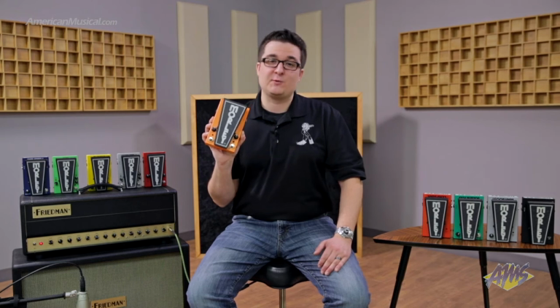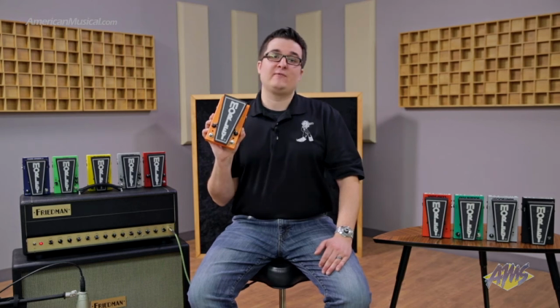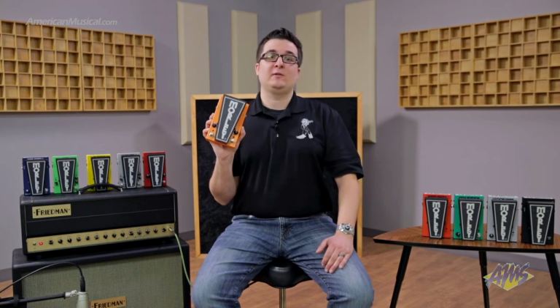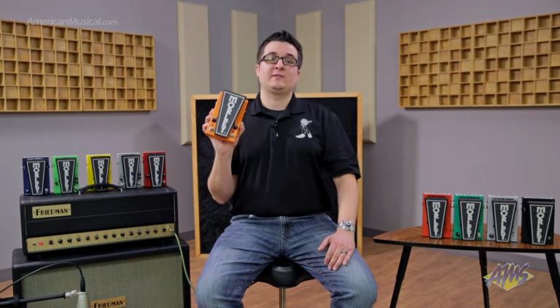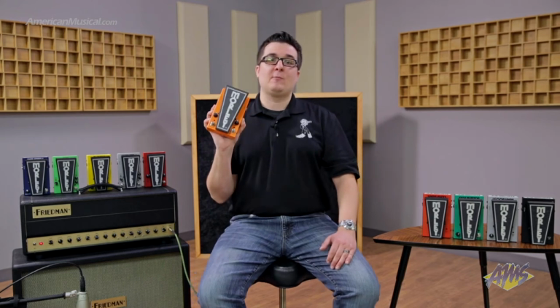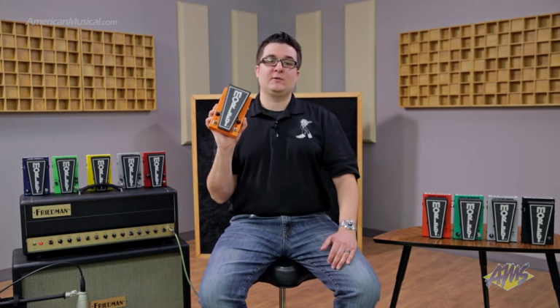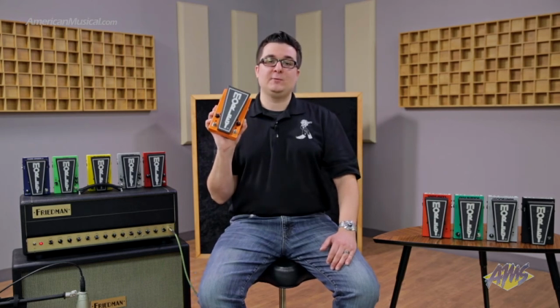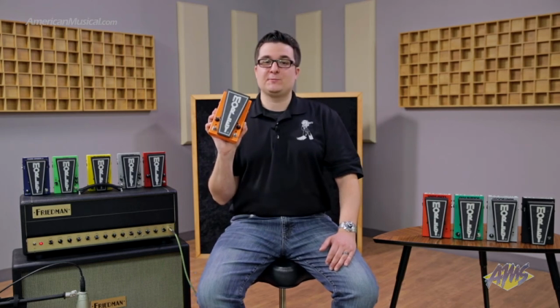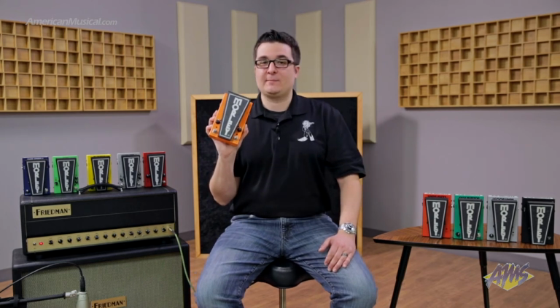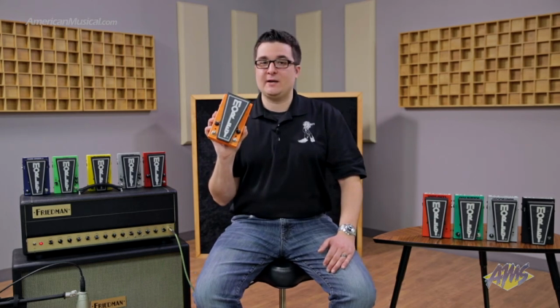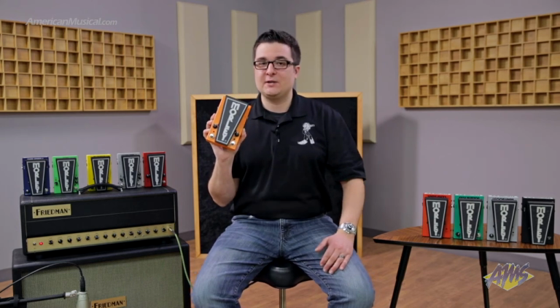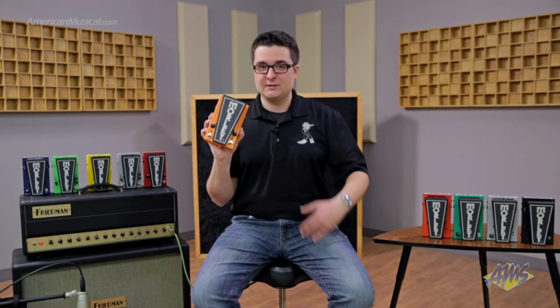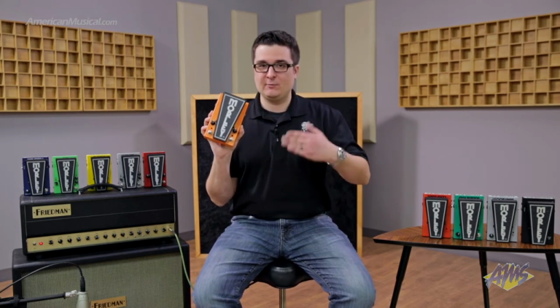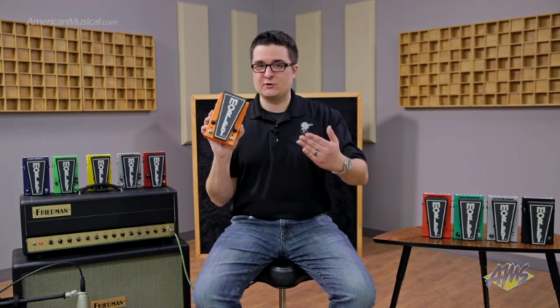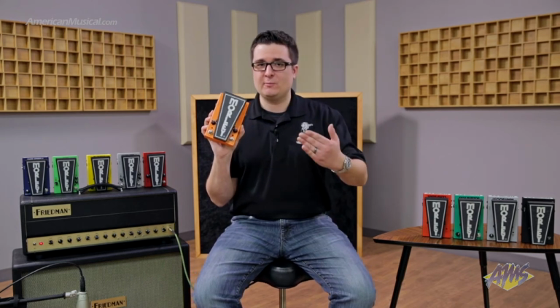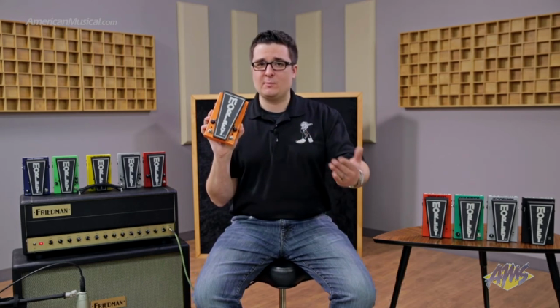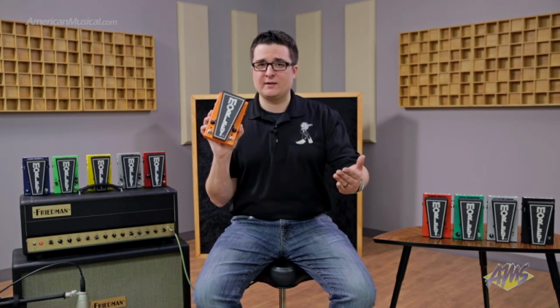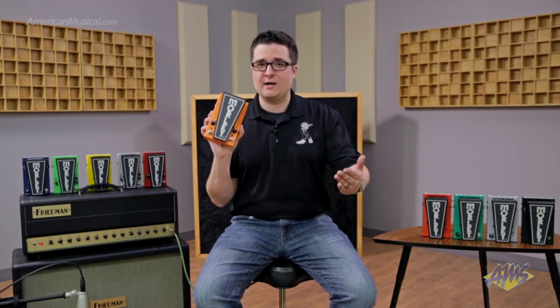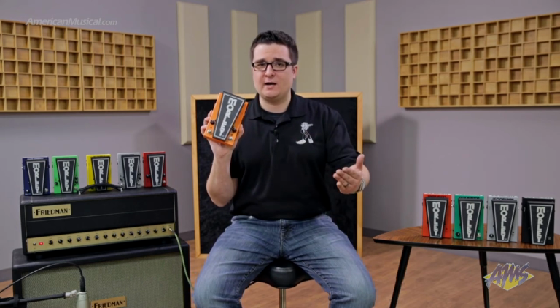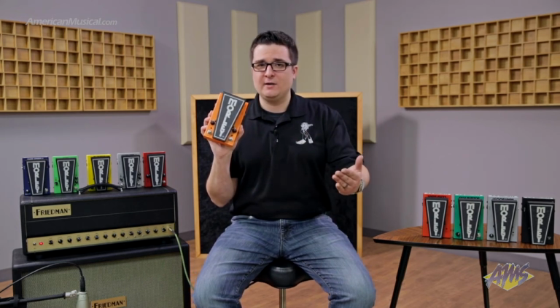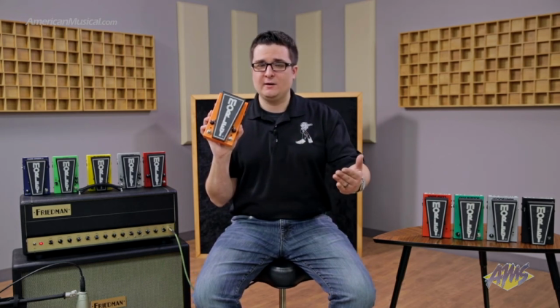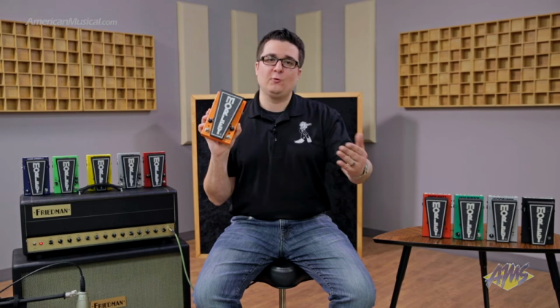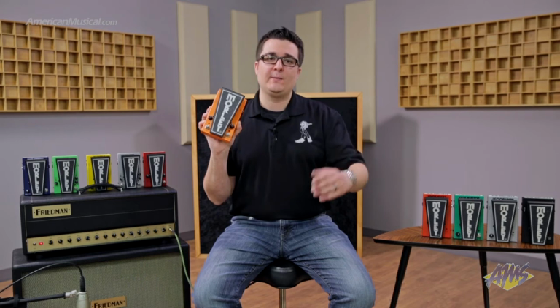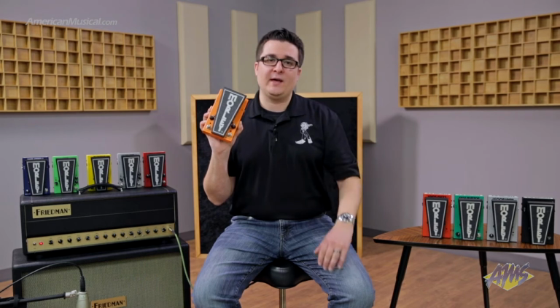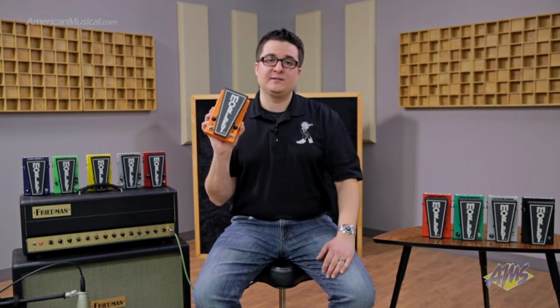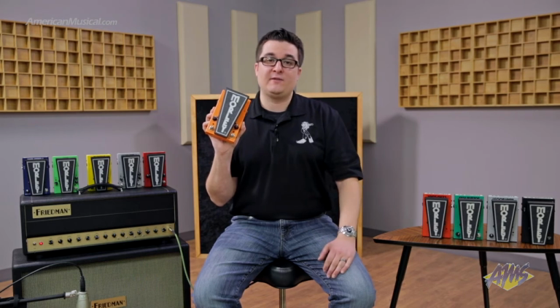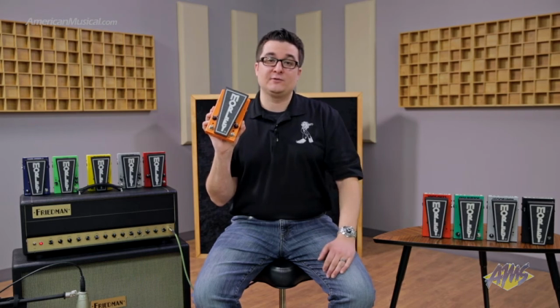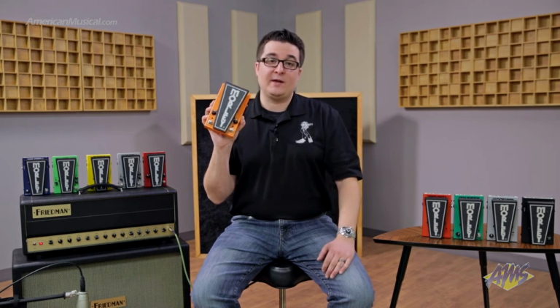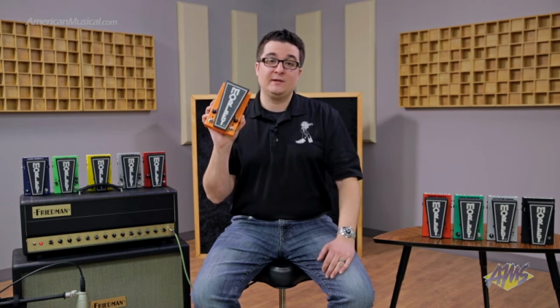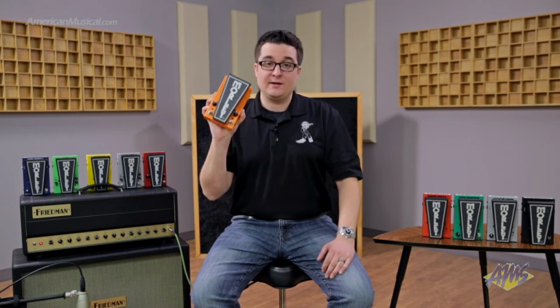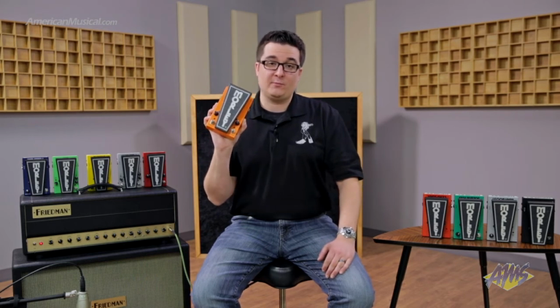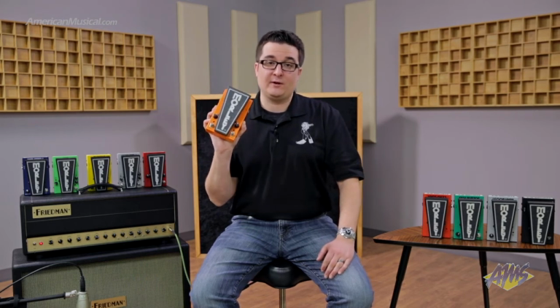Next, we have our lifetime warranty, which is backed by us. Simply register at morleyproducts.com. The cool thing about that is it follows the pedal, not the player.